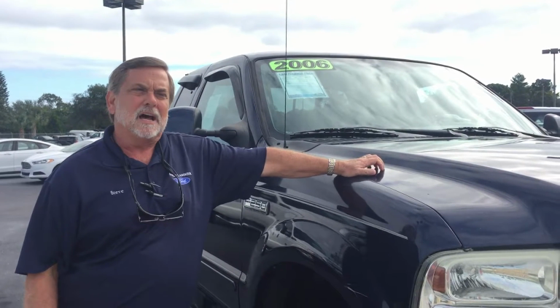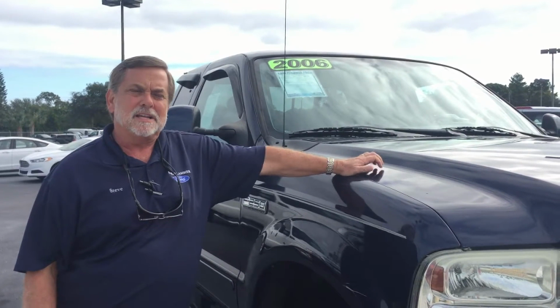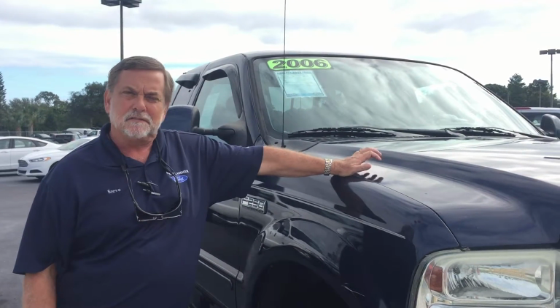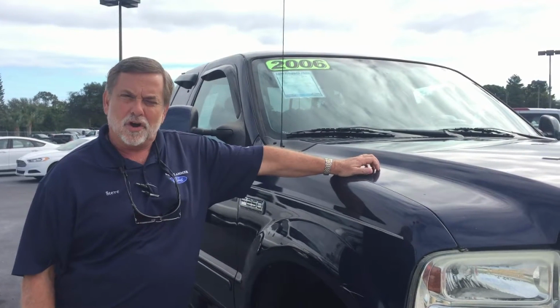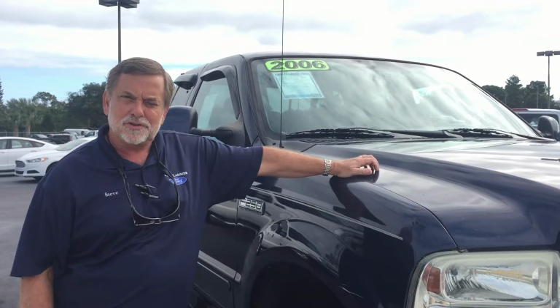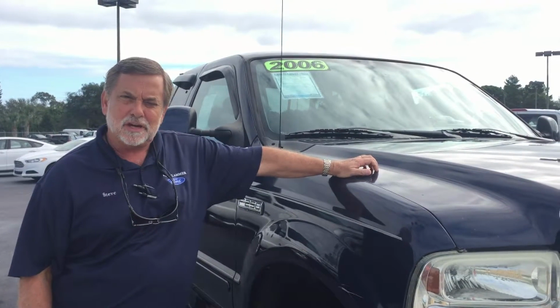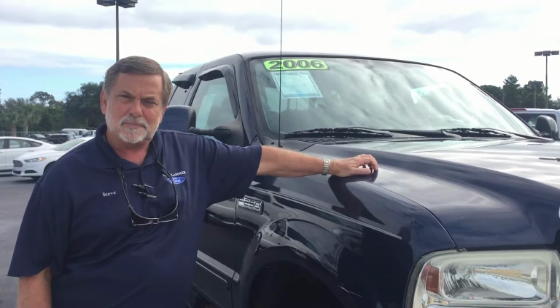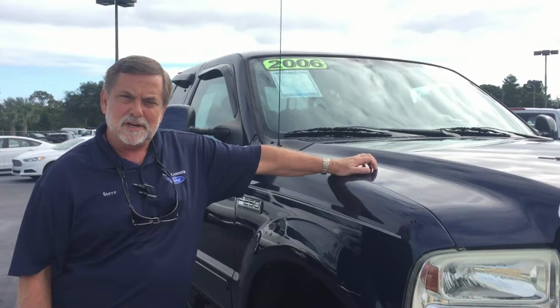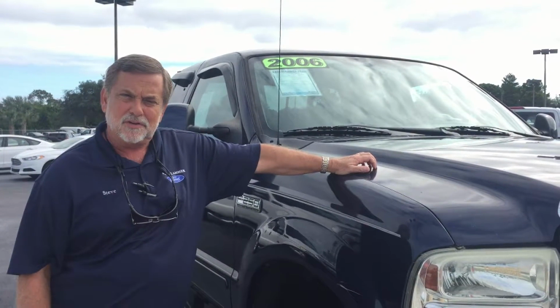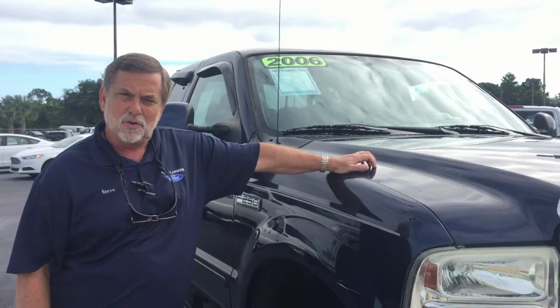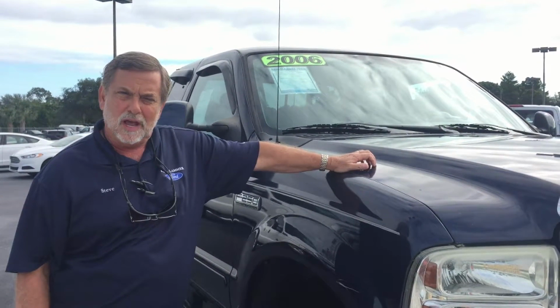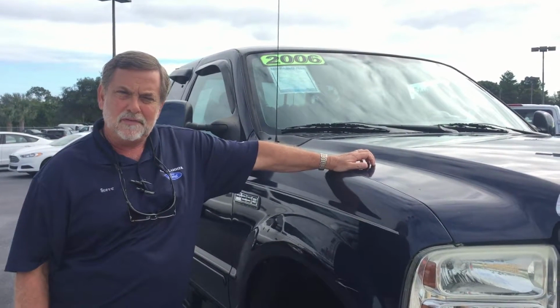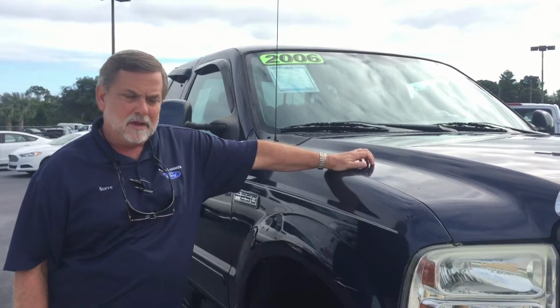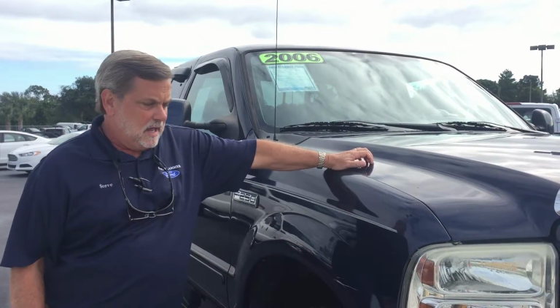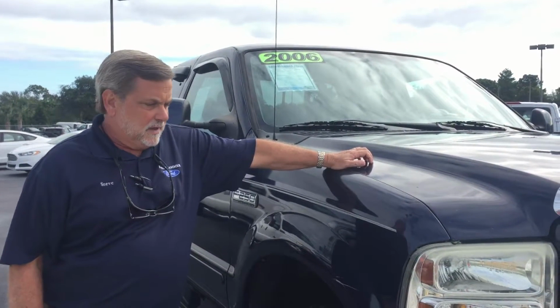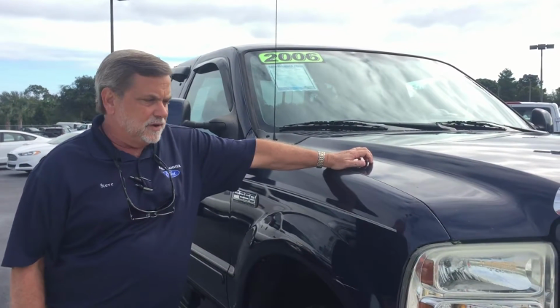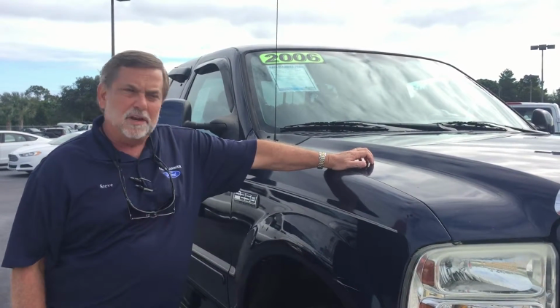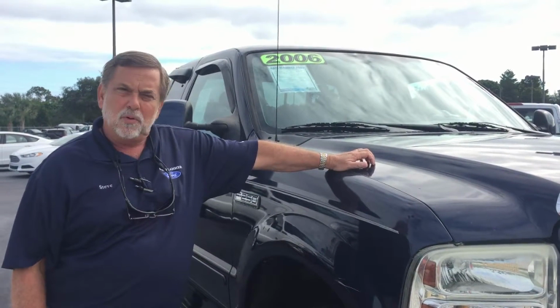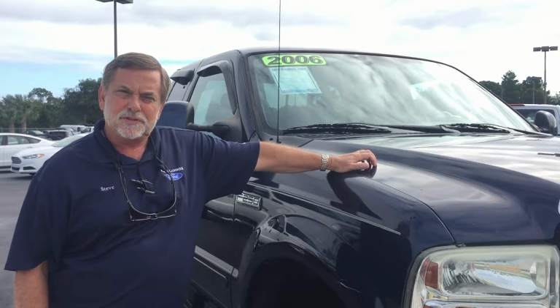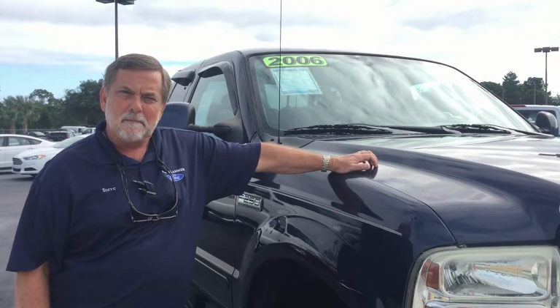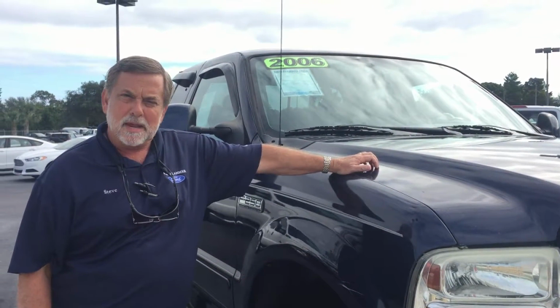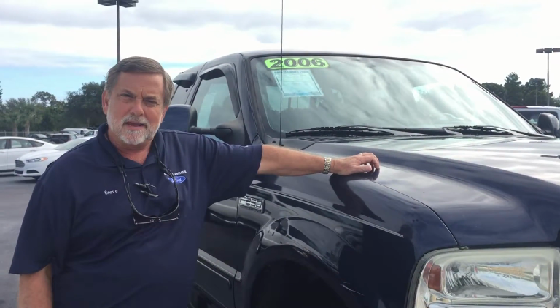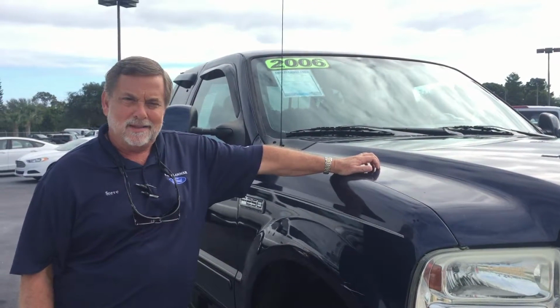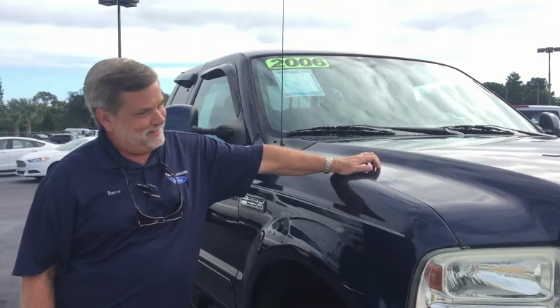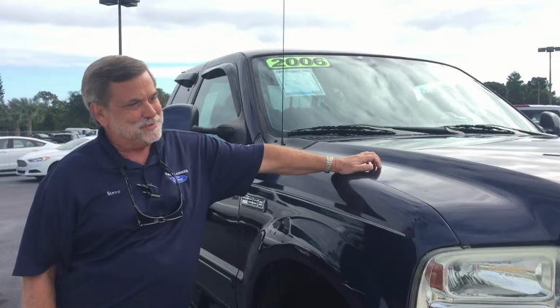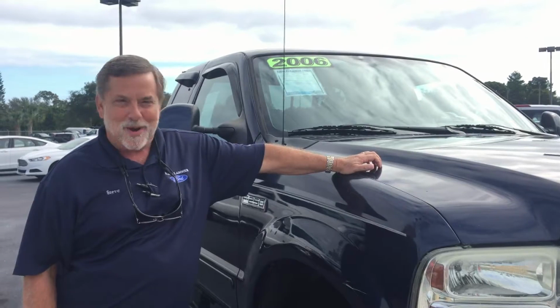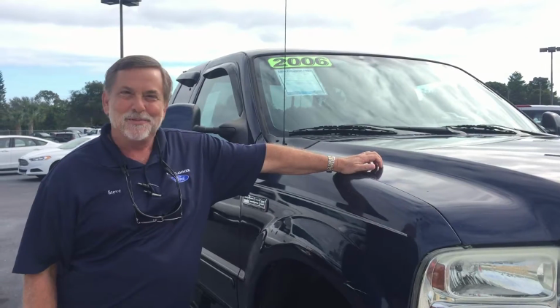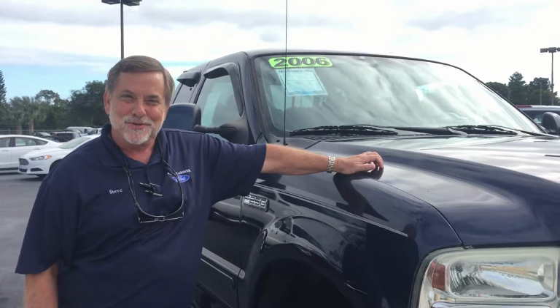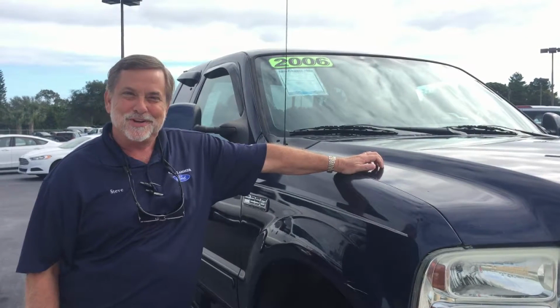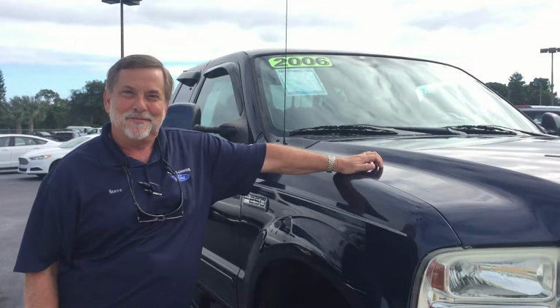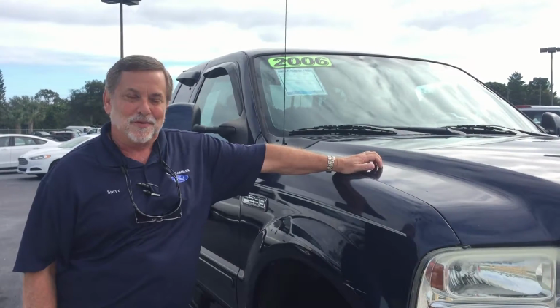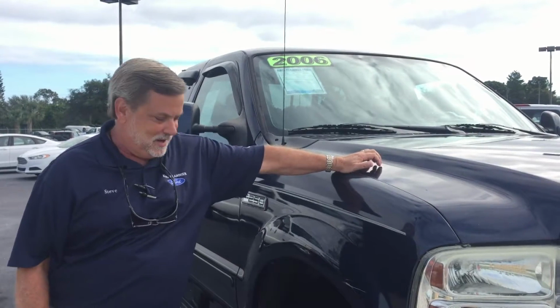It is a Florida truck that's been here its whole life. If you need to pull something big, this will probably do the job for you.